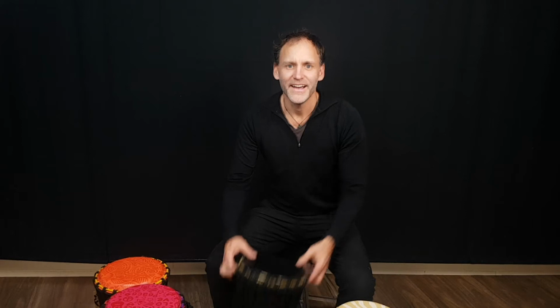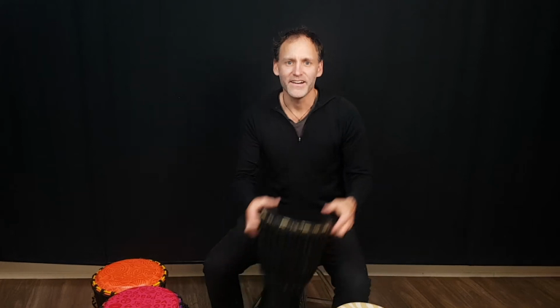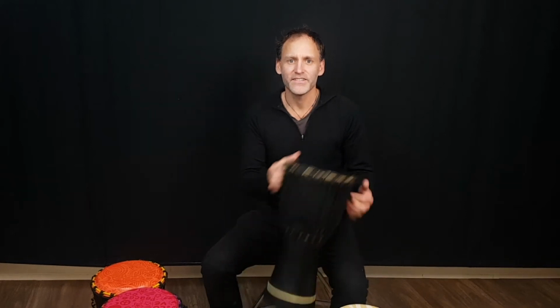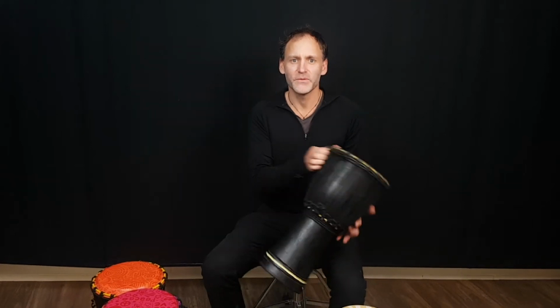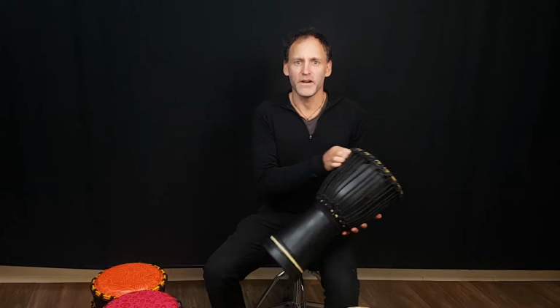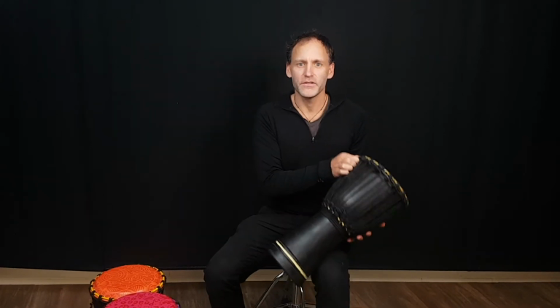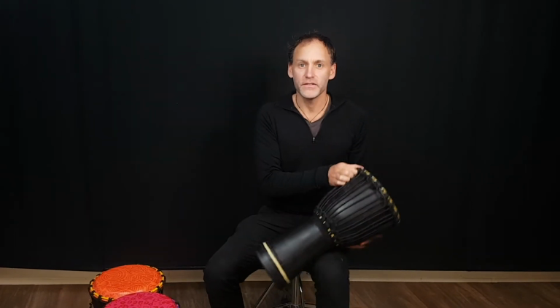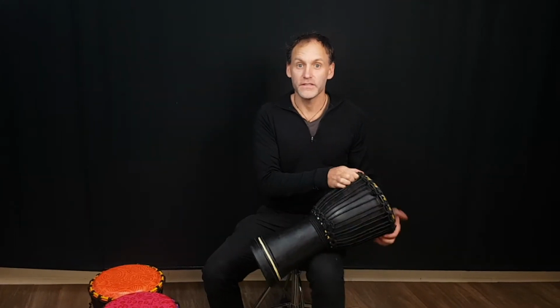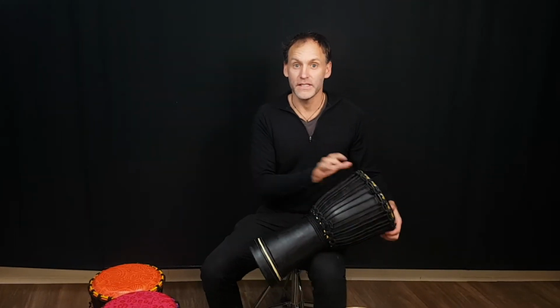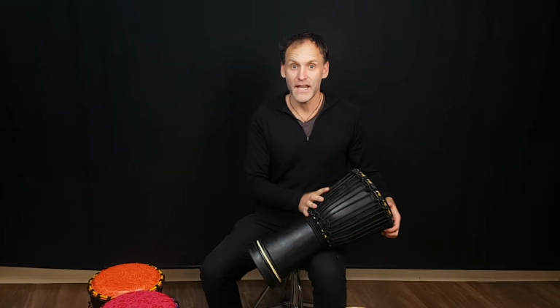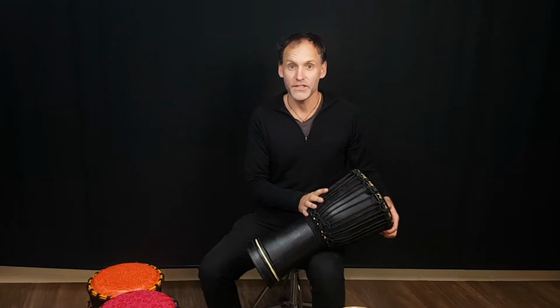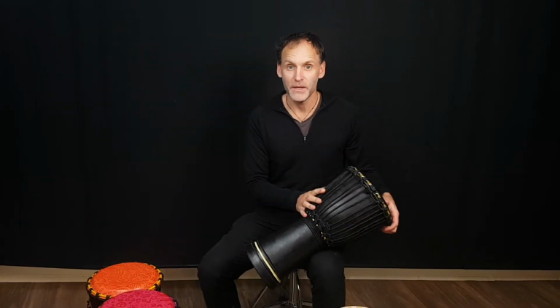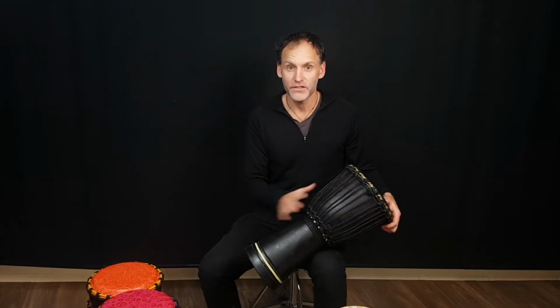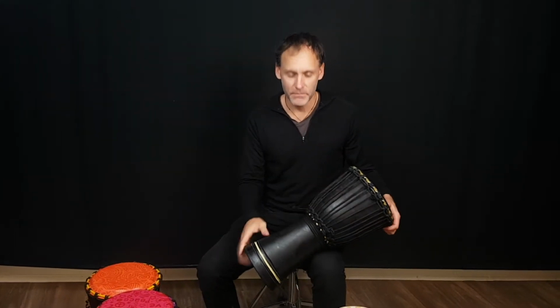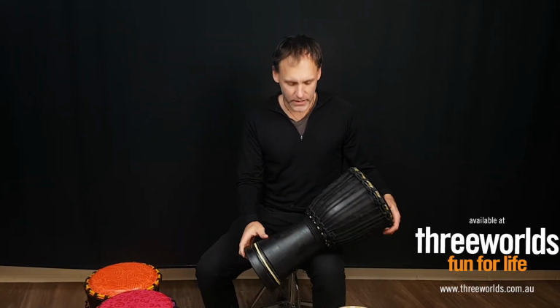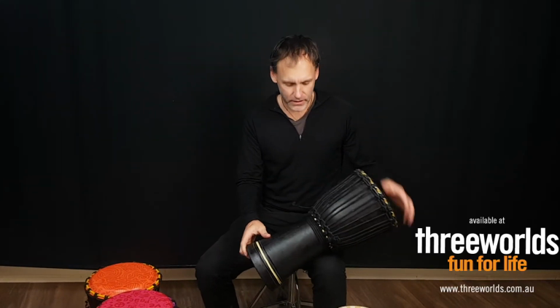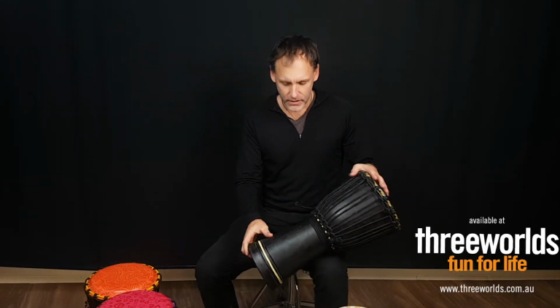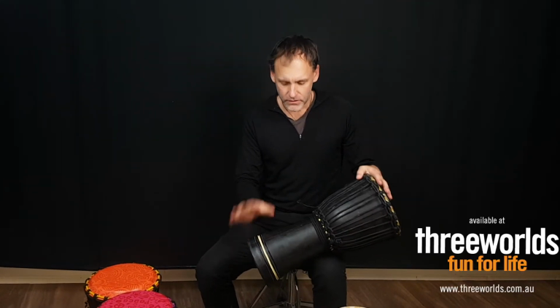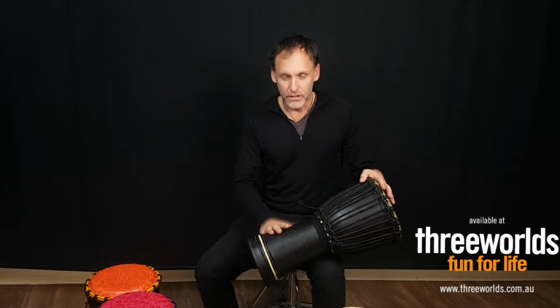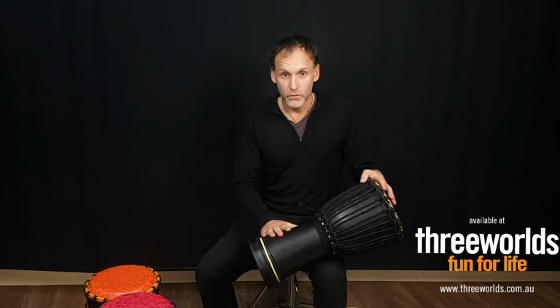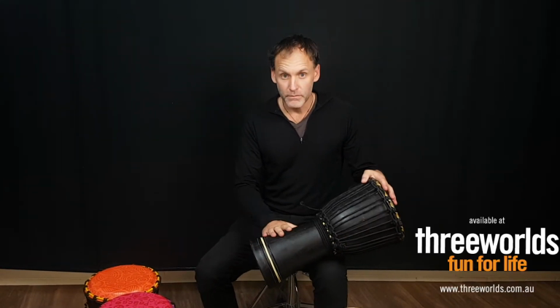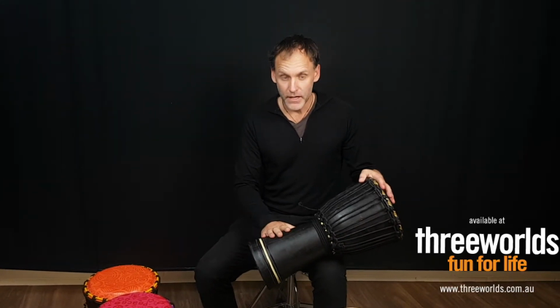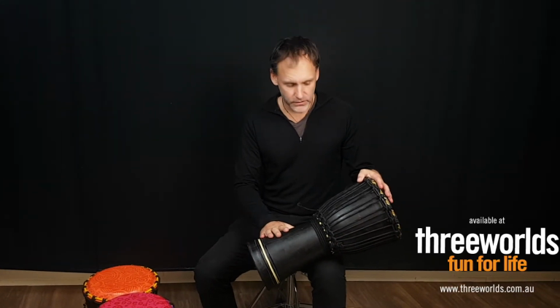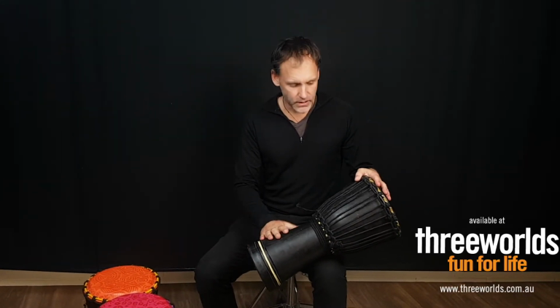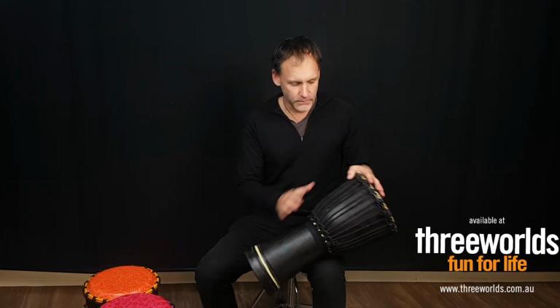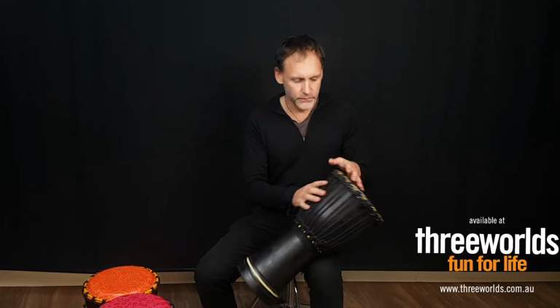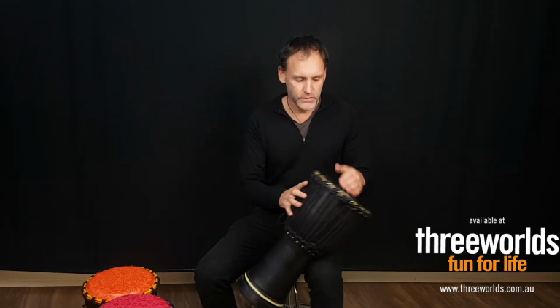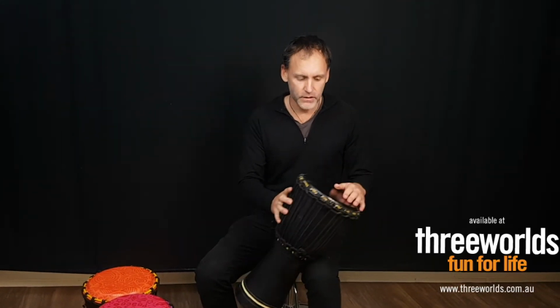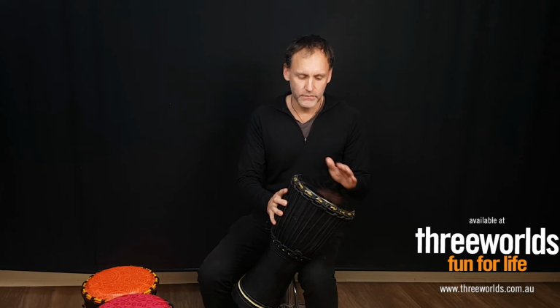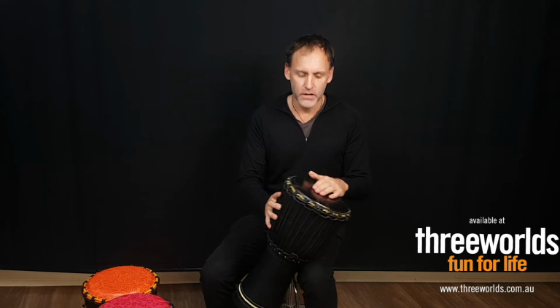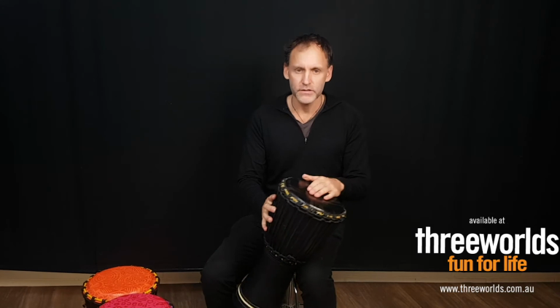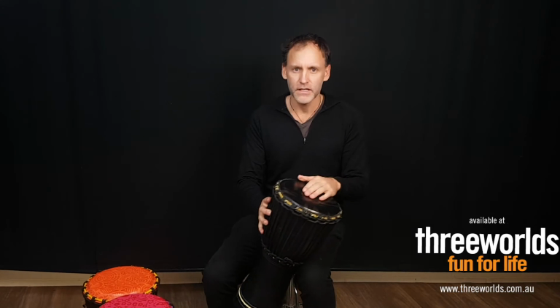Hey guys, it's a quick run-through. This is the 10-inch Beats Djembe. It's got a wooden base shell and it's got the vinyl skin,